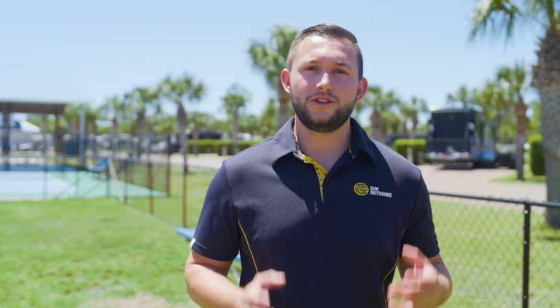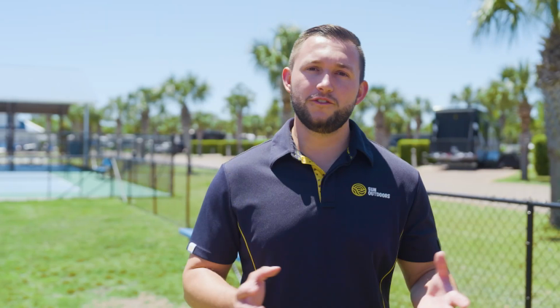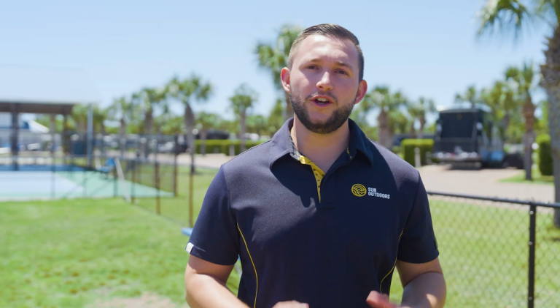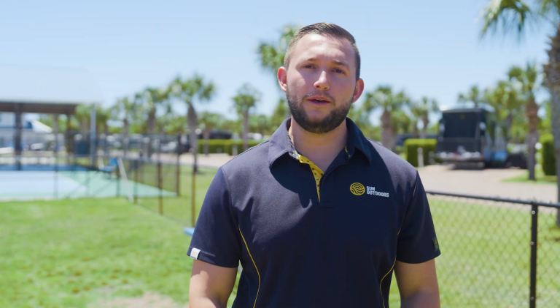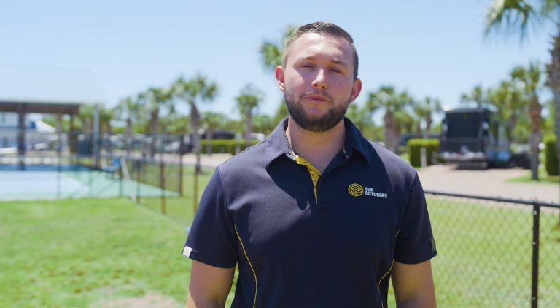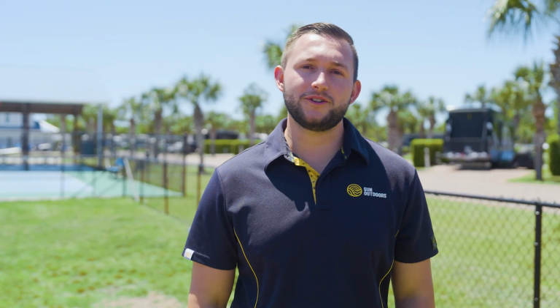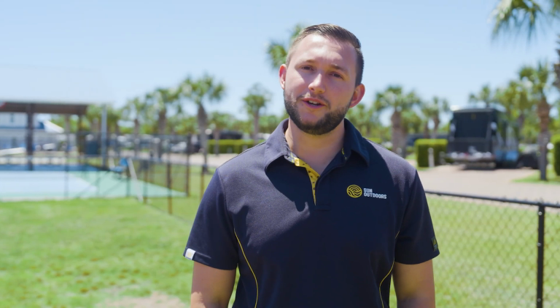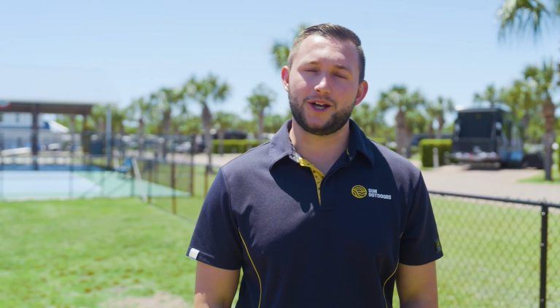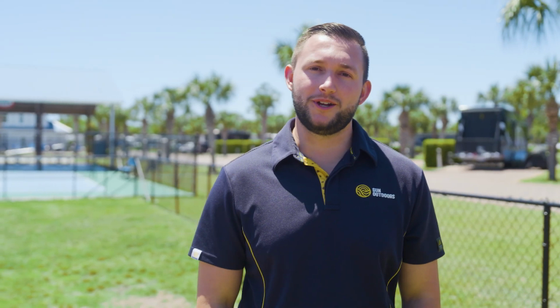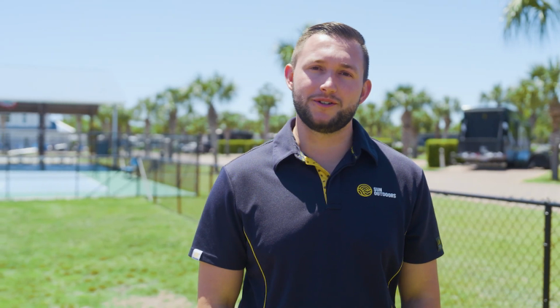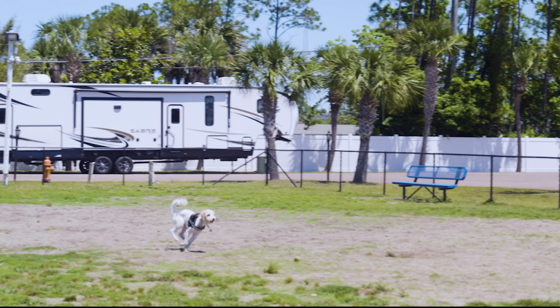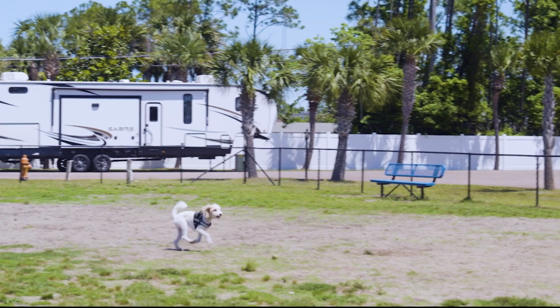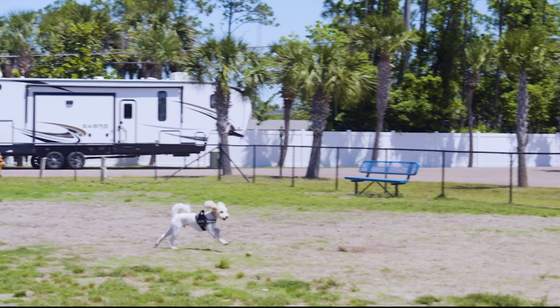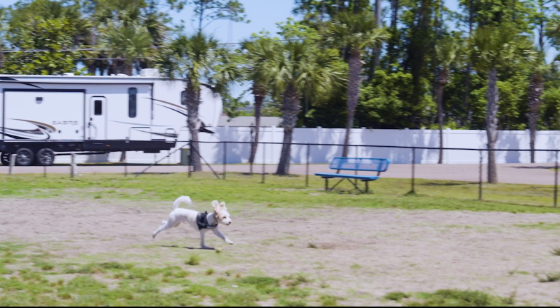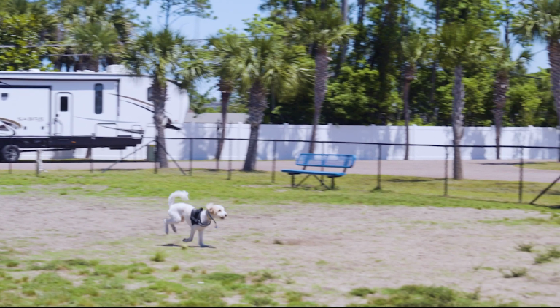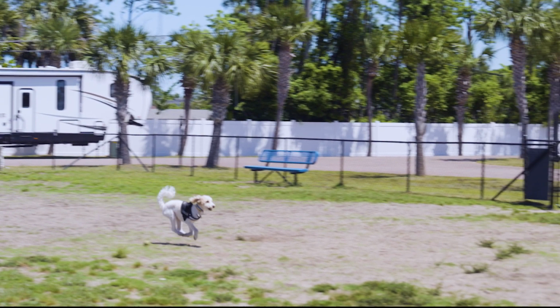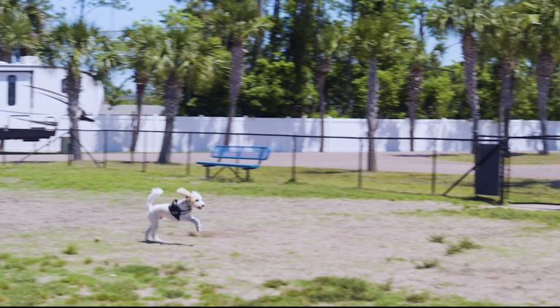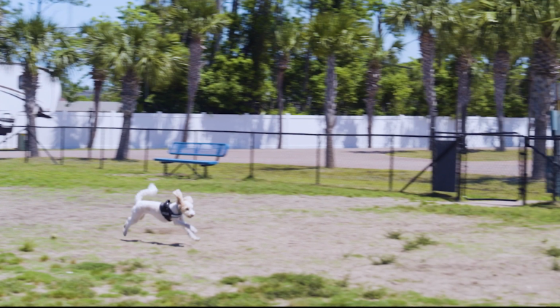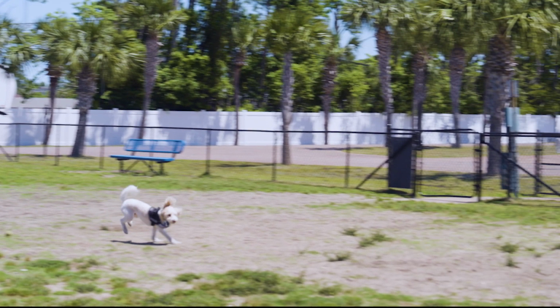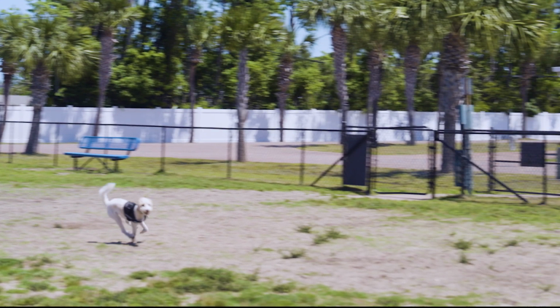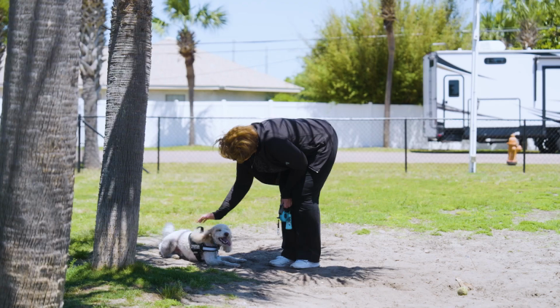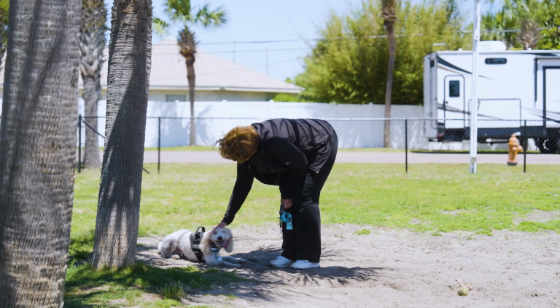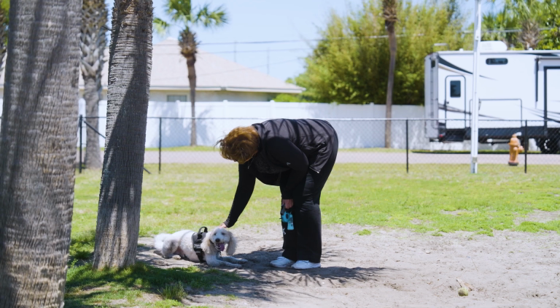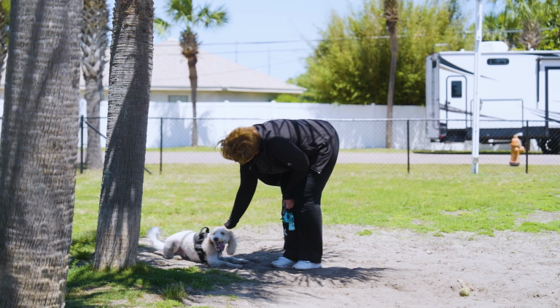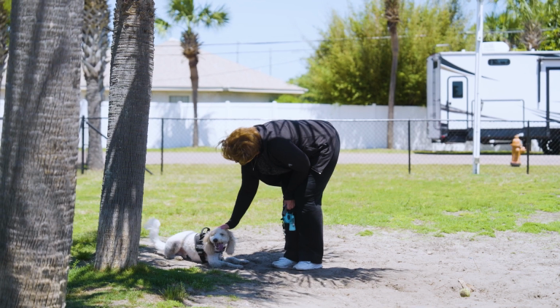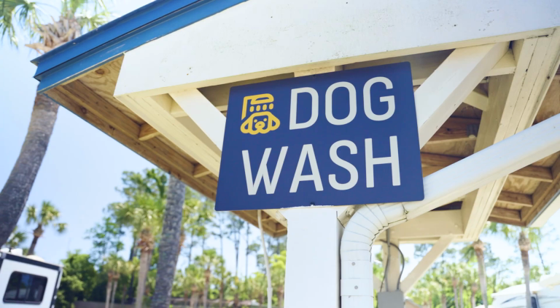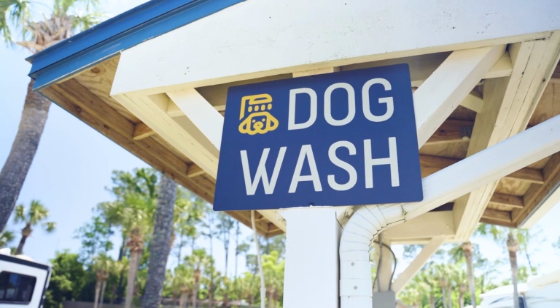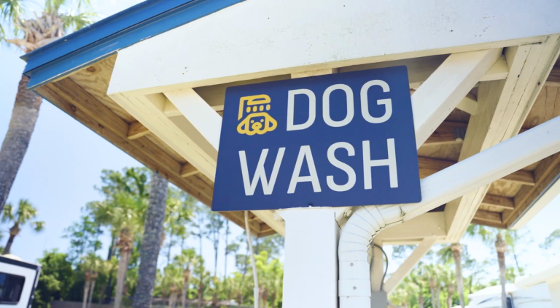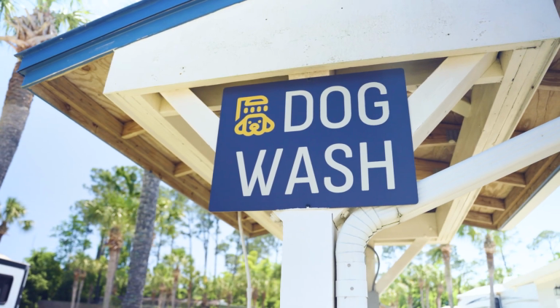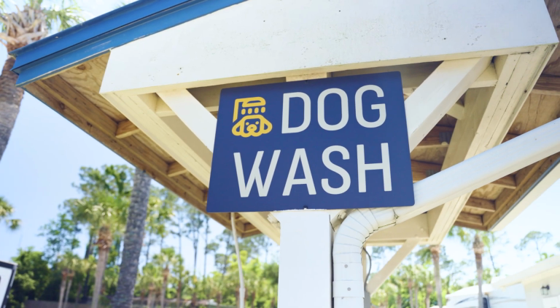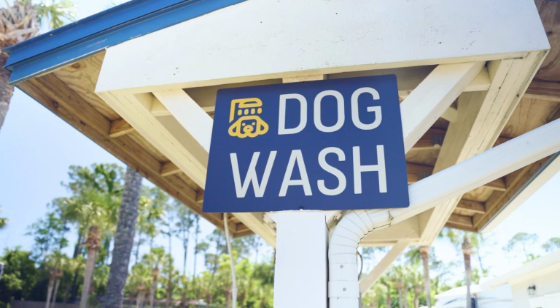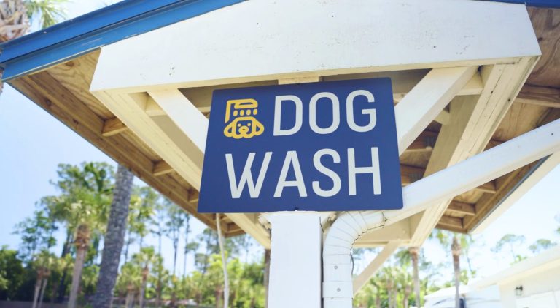Your furry family members are always welcome at our resort. There's plenty of room to stretch their legs at our dog parks, and a dog wash to clean them up after.